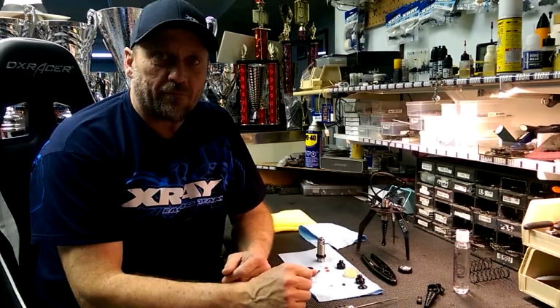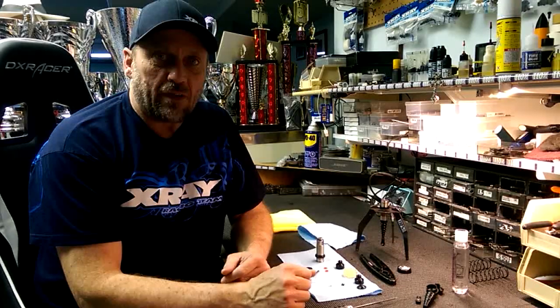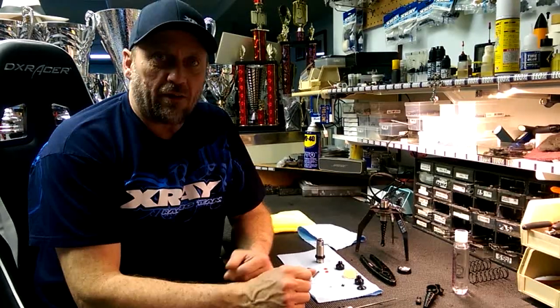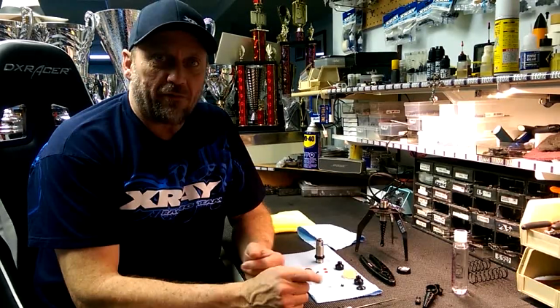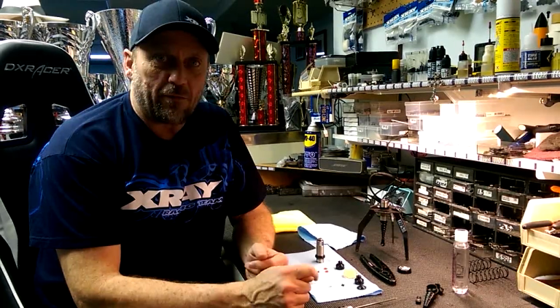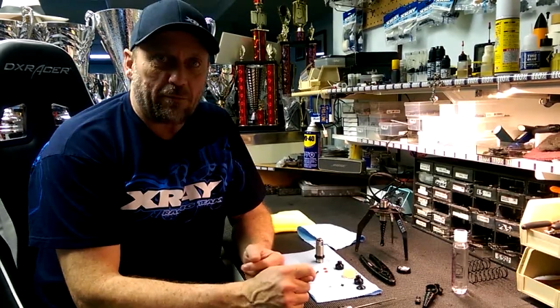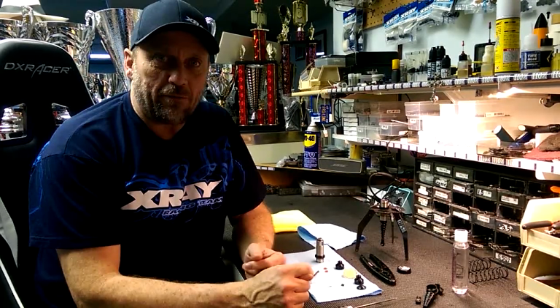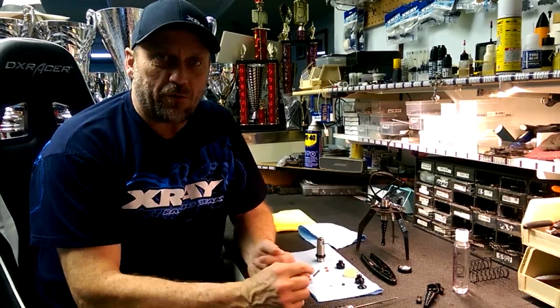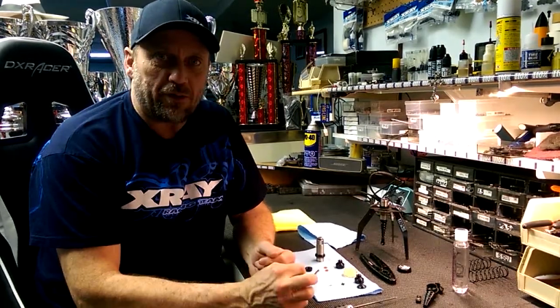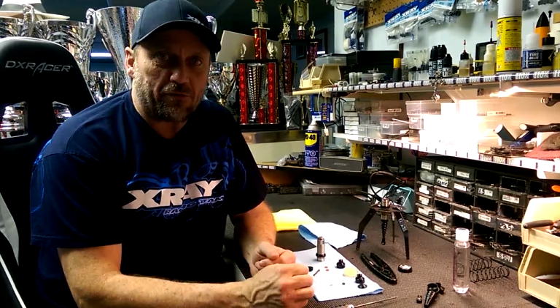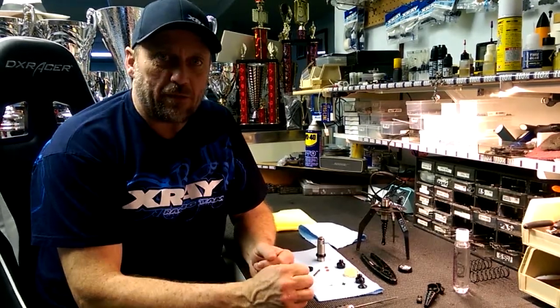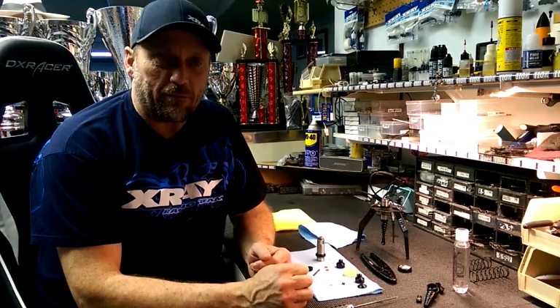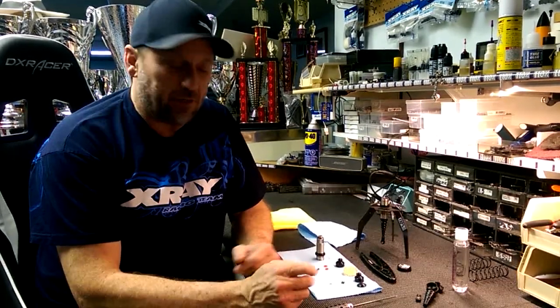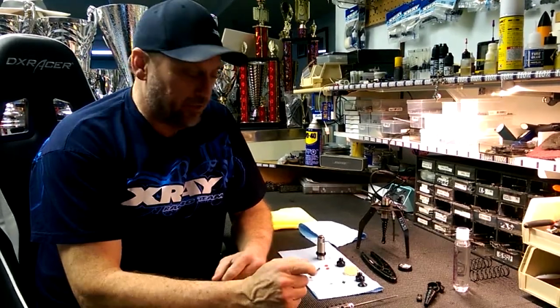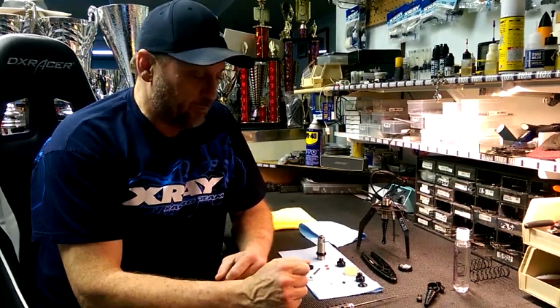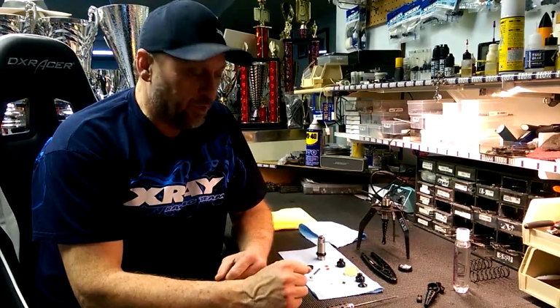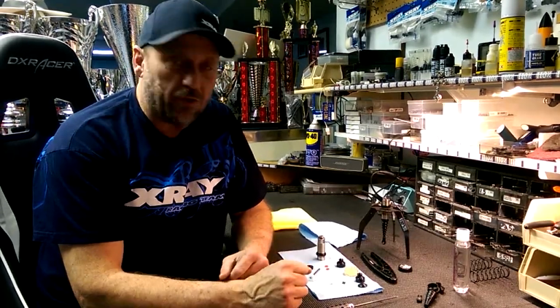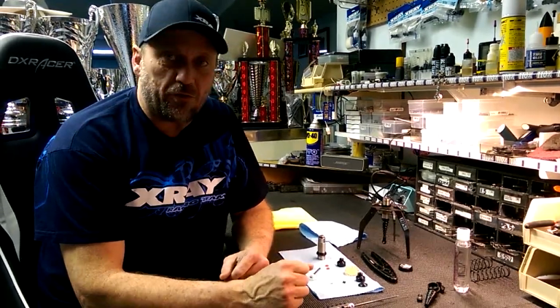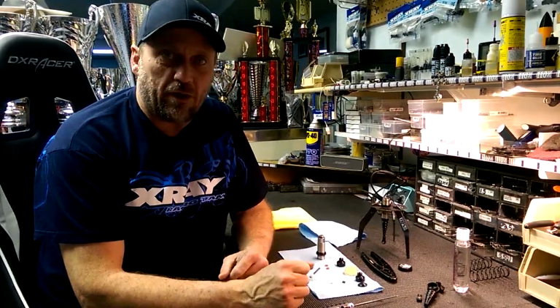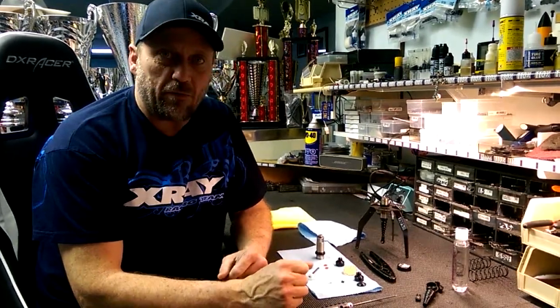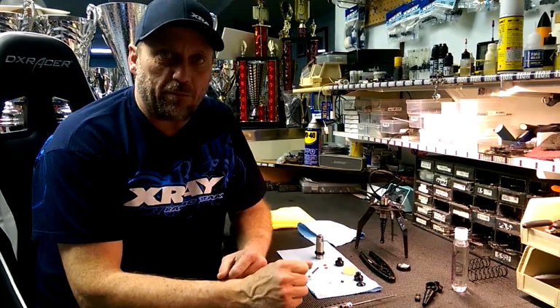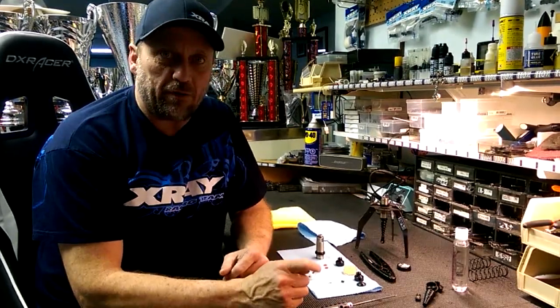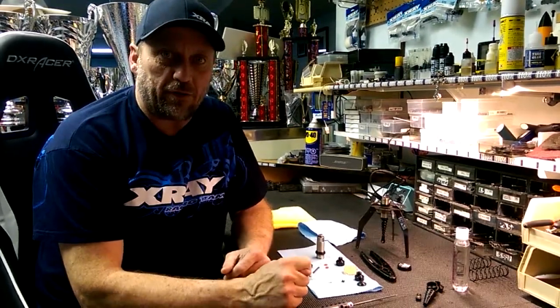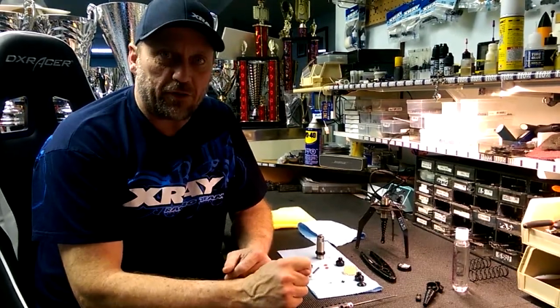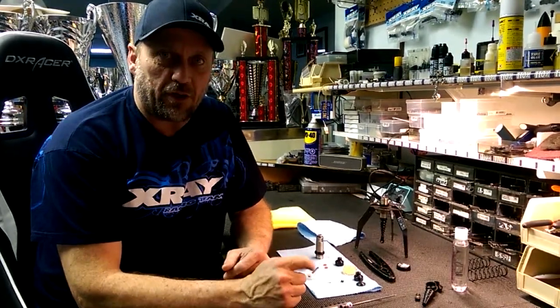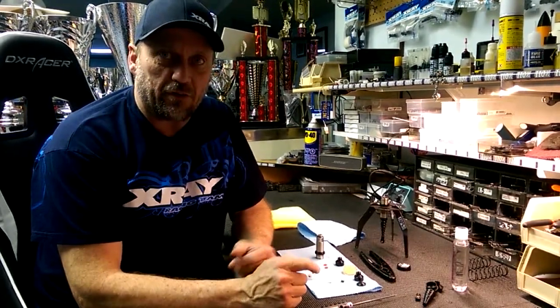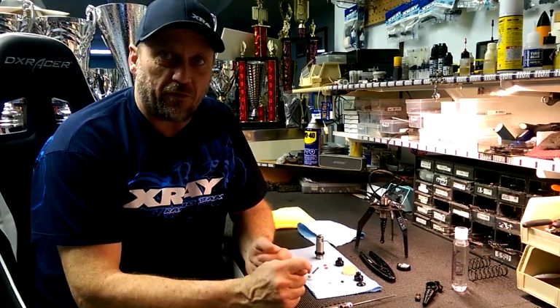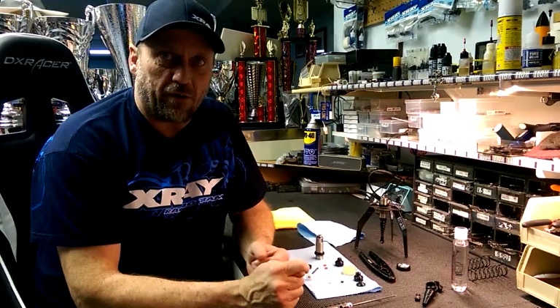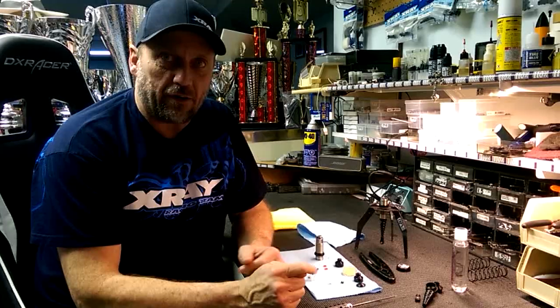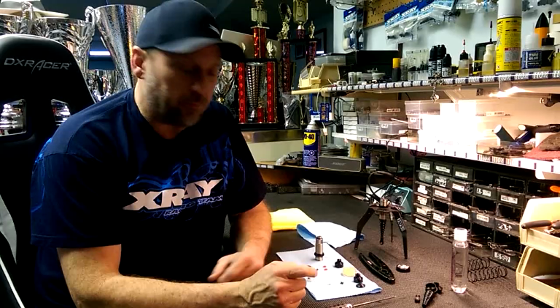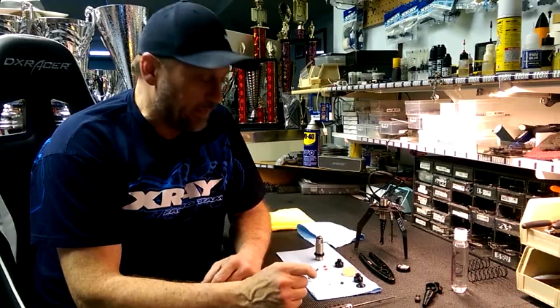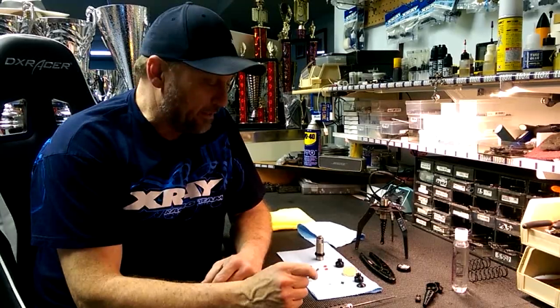Hello everyone, my name is Gord Tessman. I'm going to walk you through how we build our shocks for our XB8.